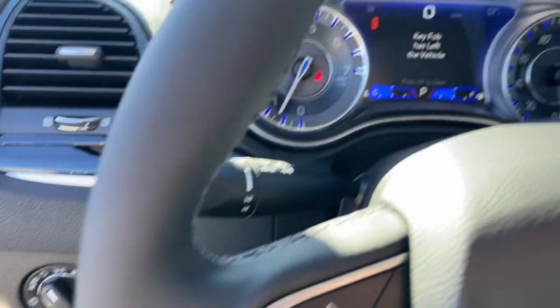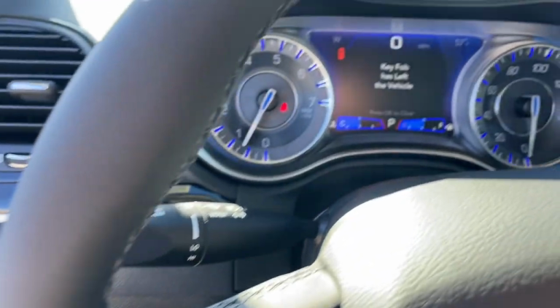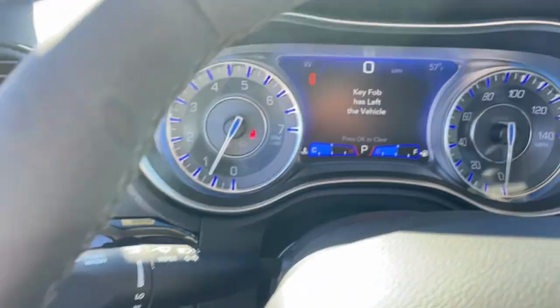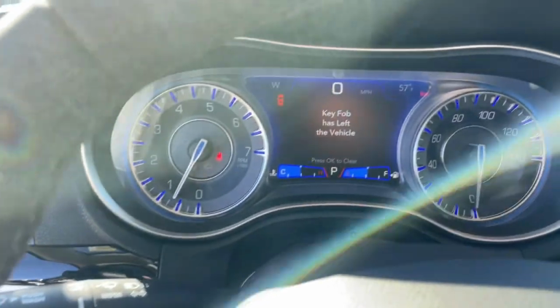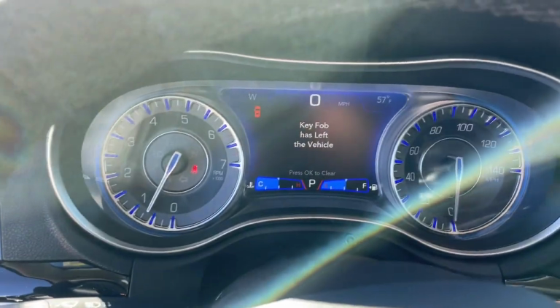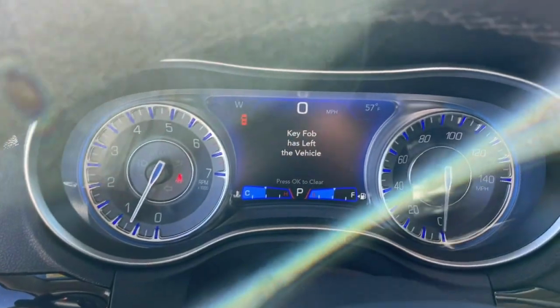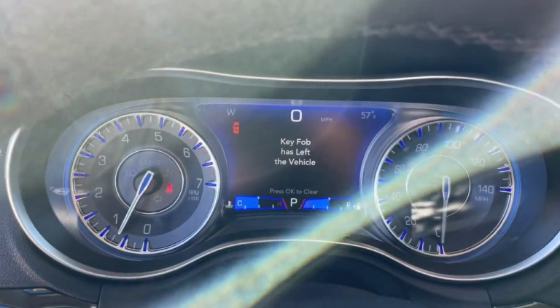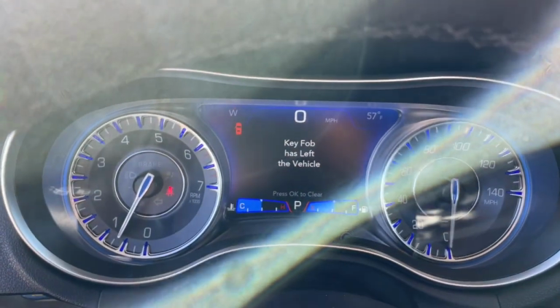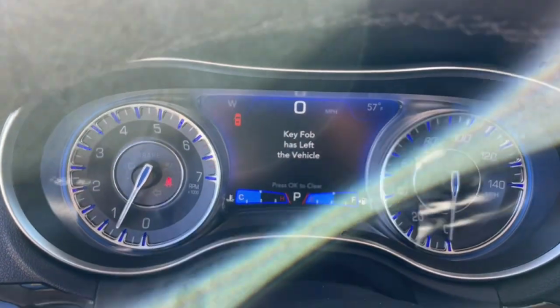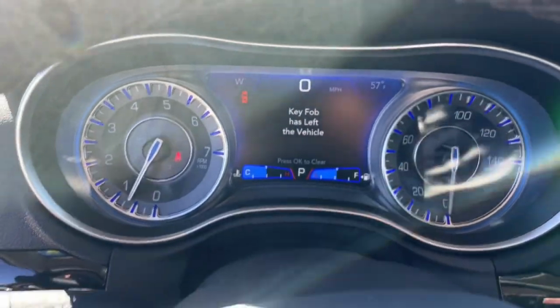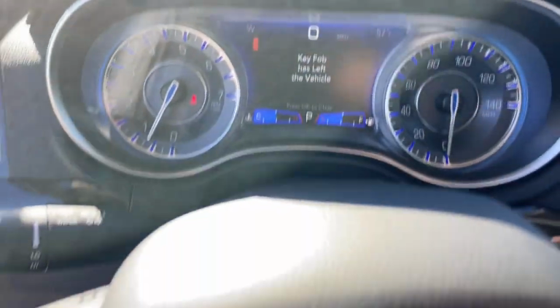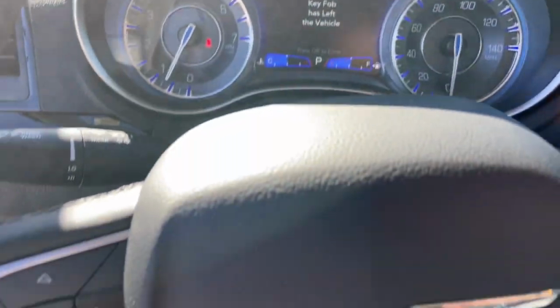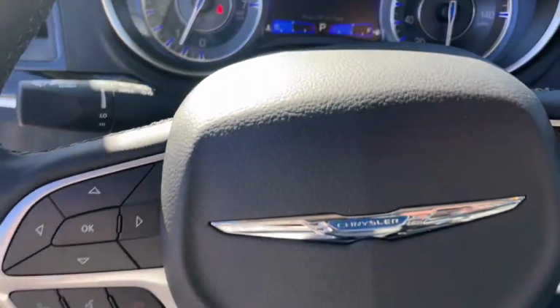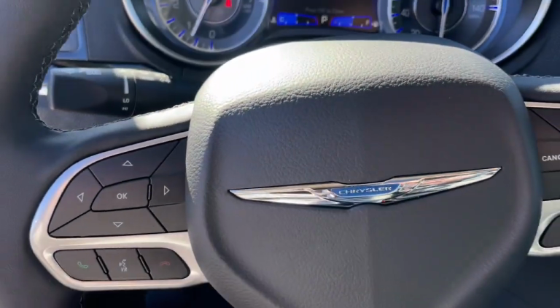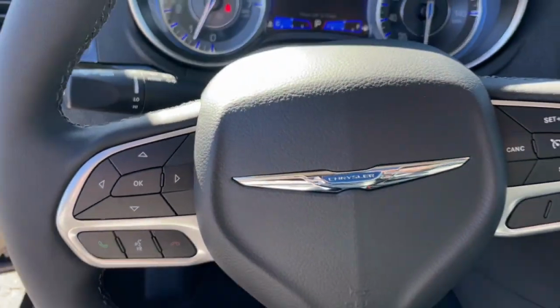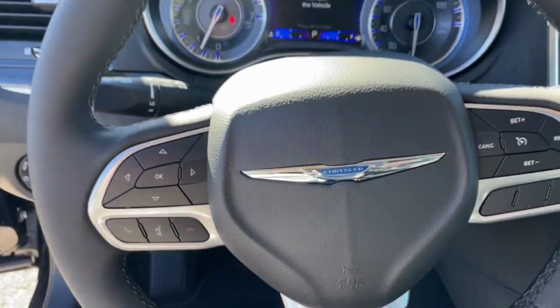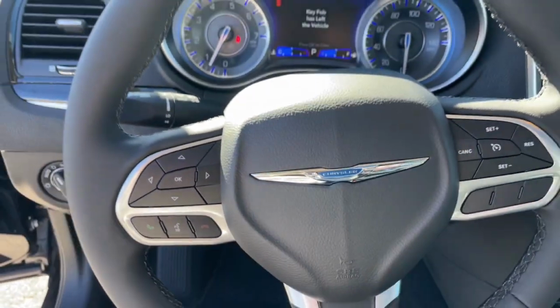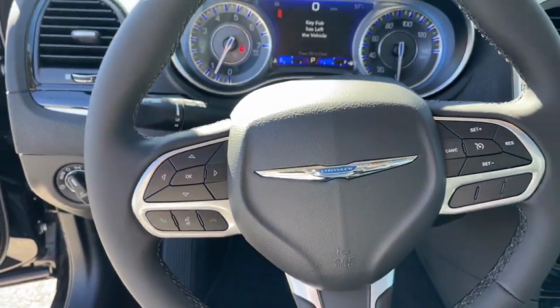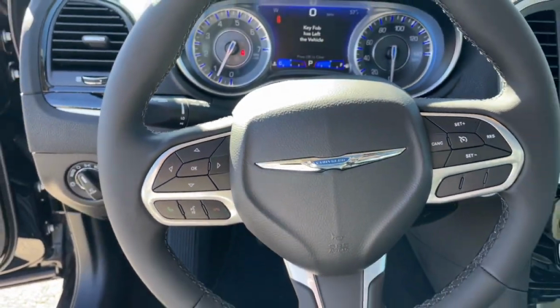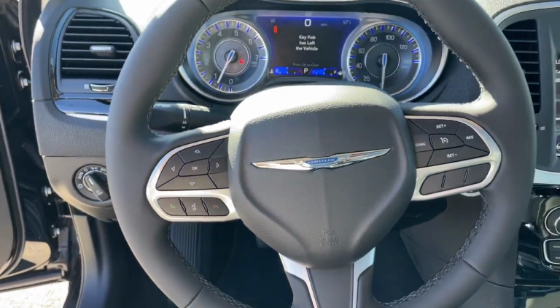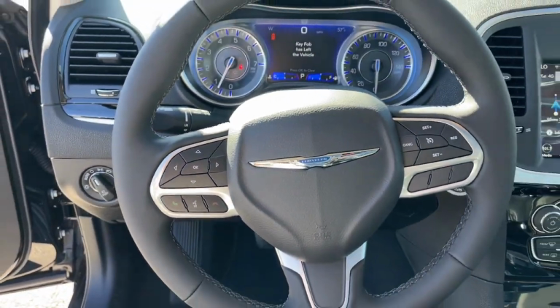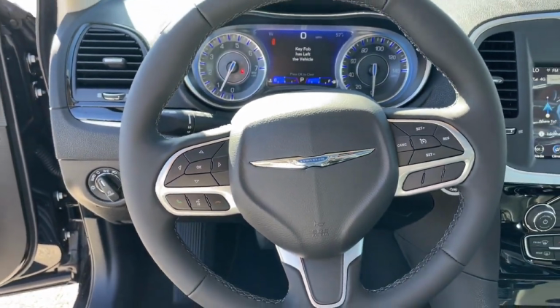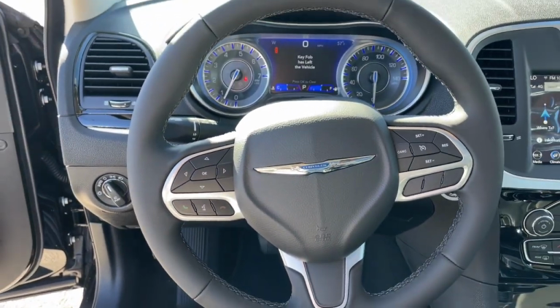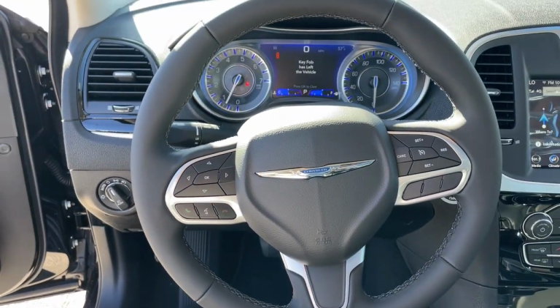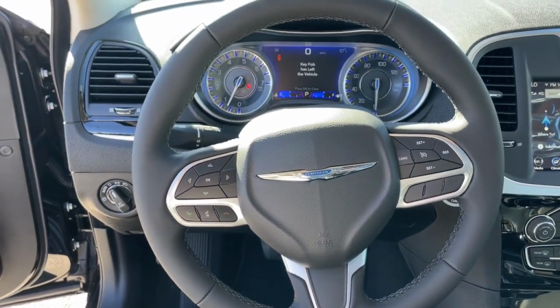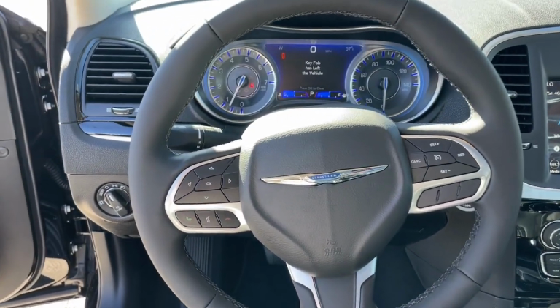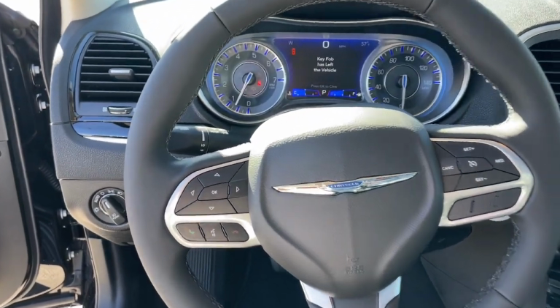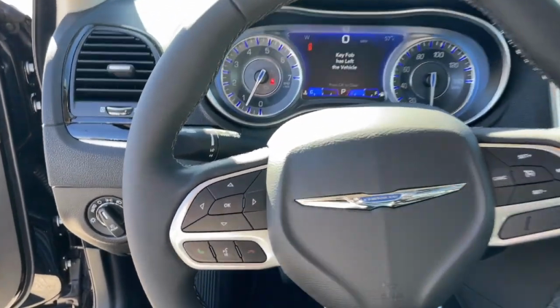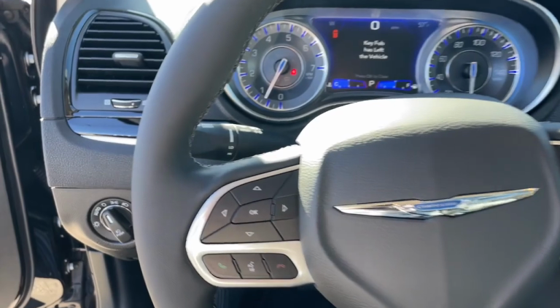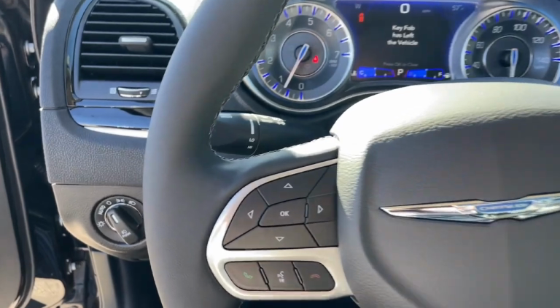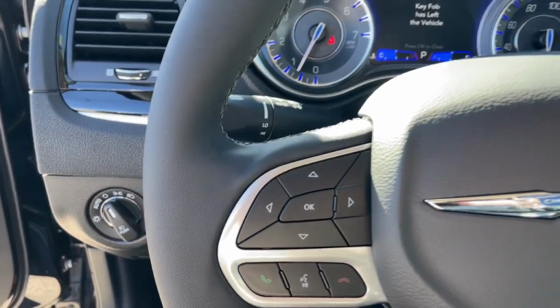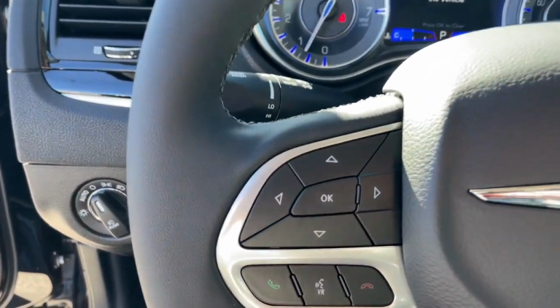Get the stylish, sophisticated sedan you want and the technology you need. Get into the 300.